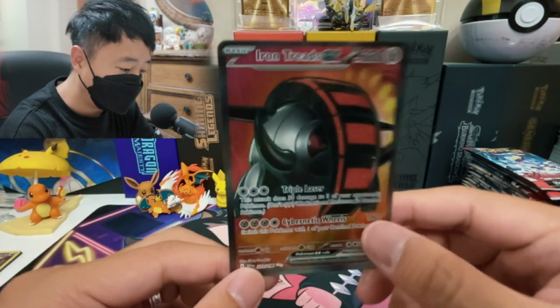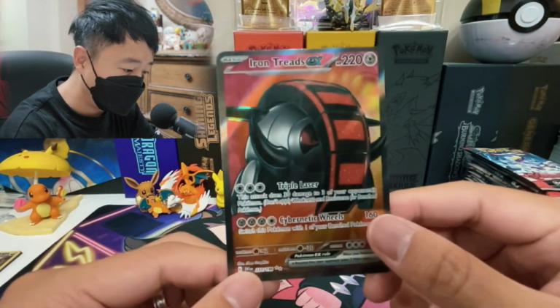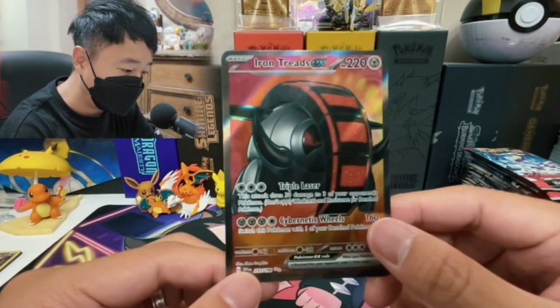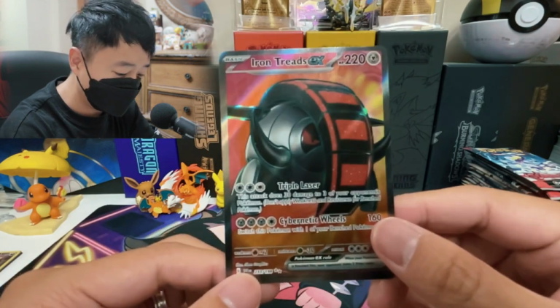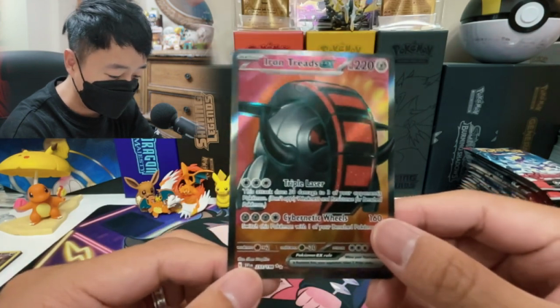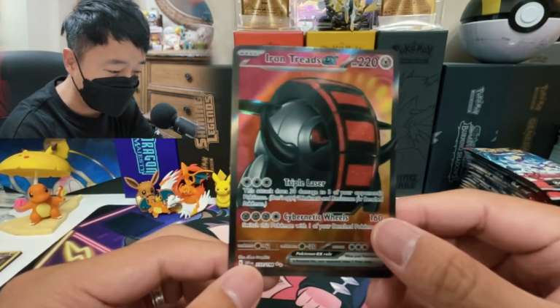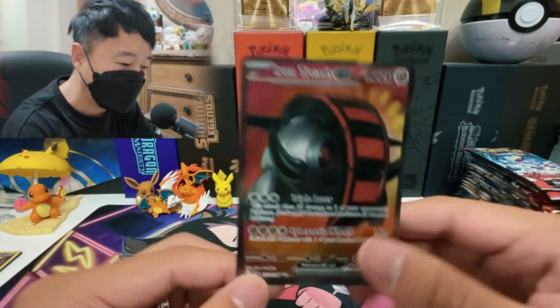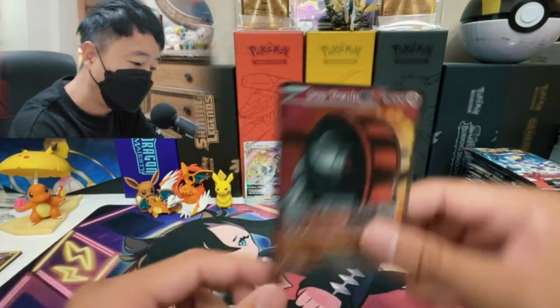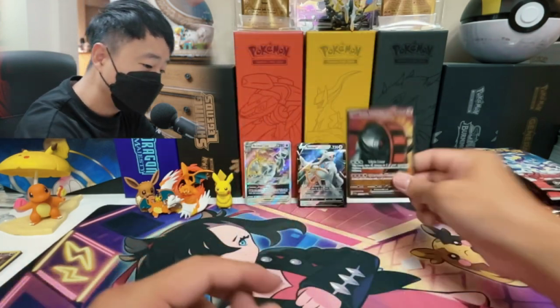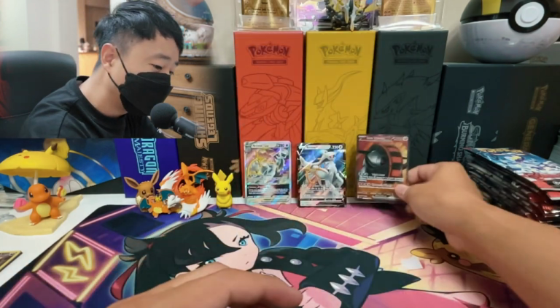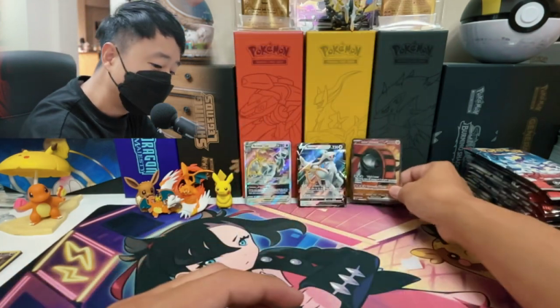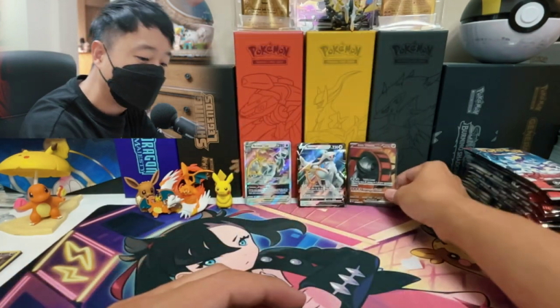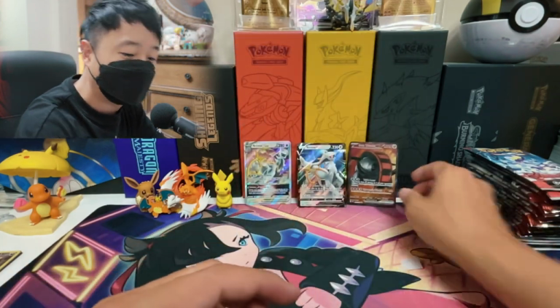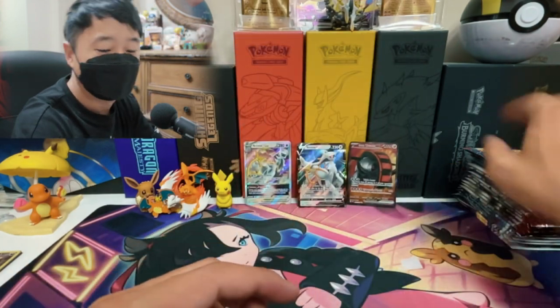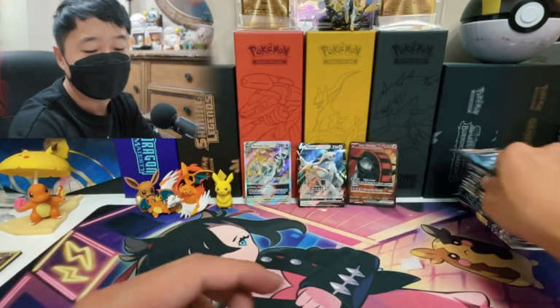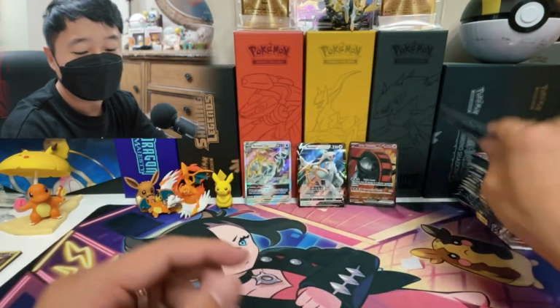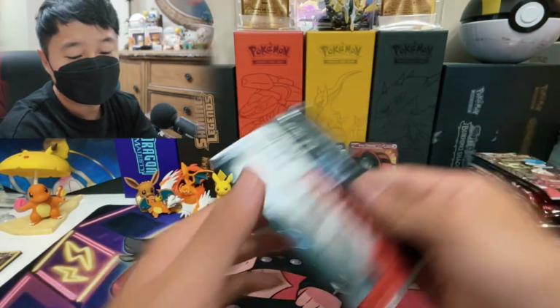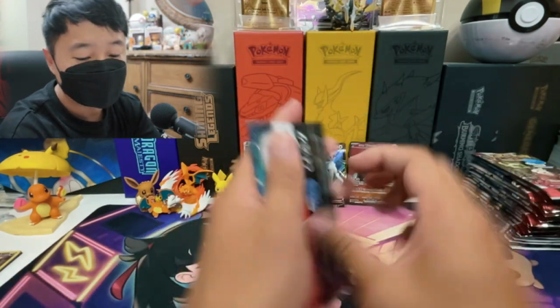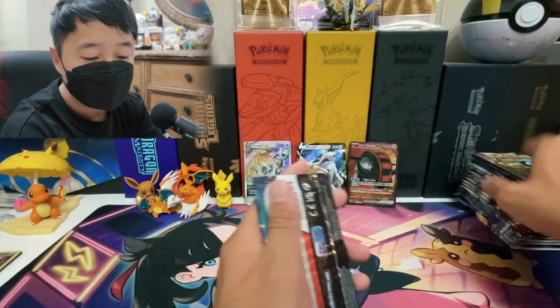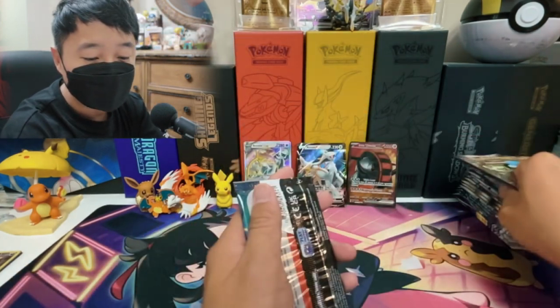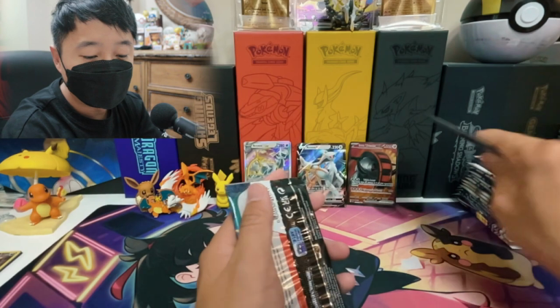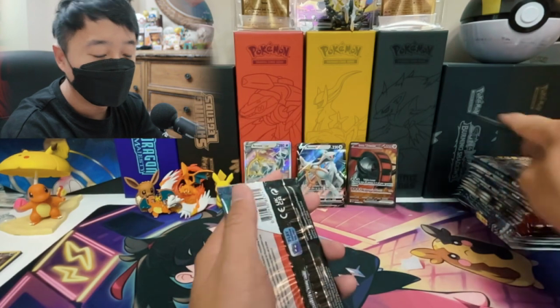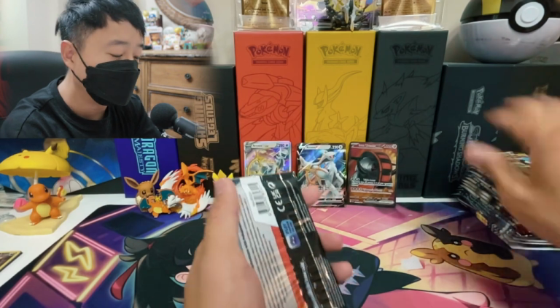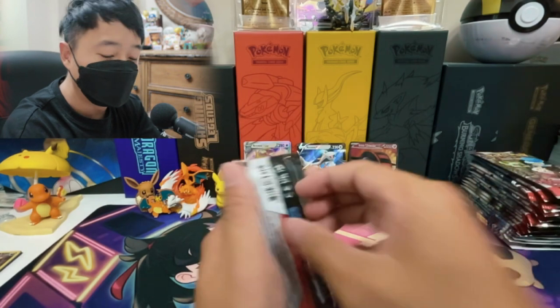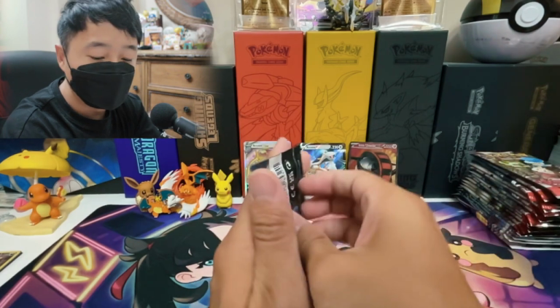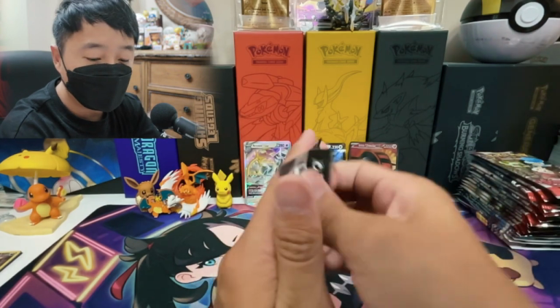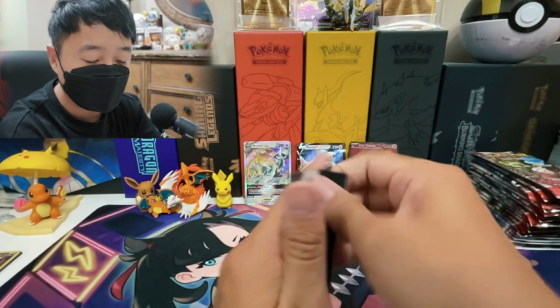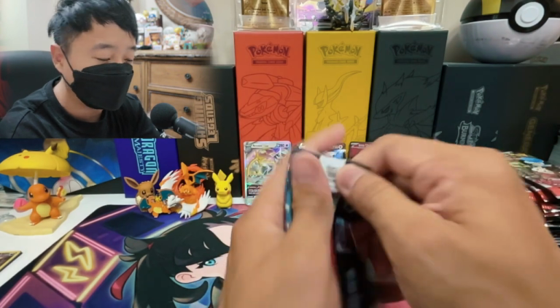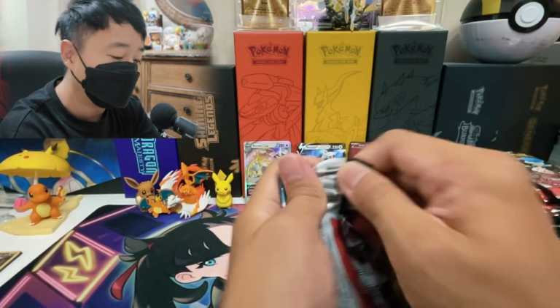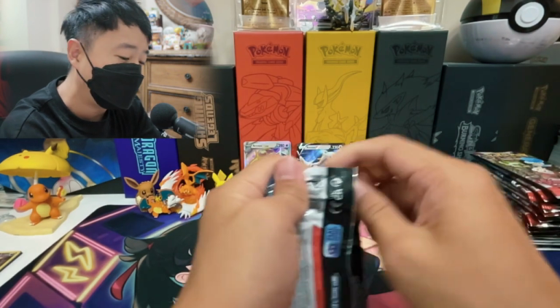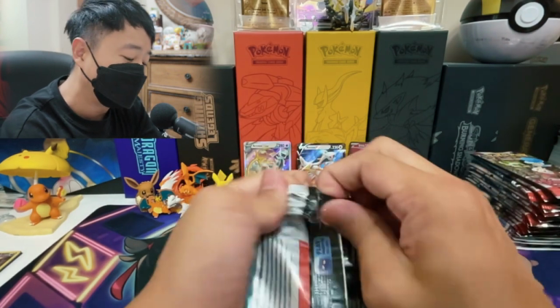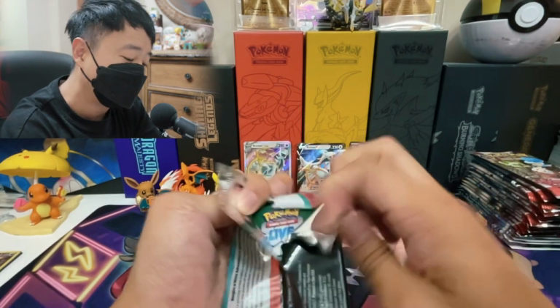So we got Flaffy, Iron Treads EX — our first pull of the day. I'm hoping we got two more Scarlet and Violet packs.